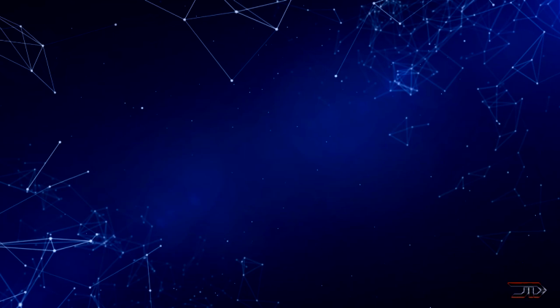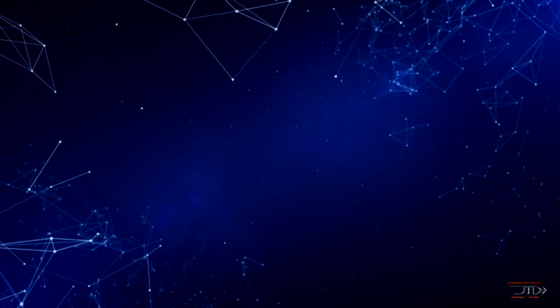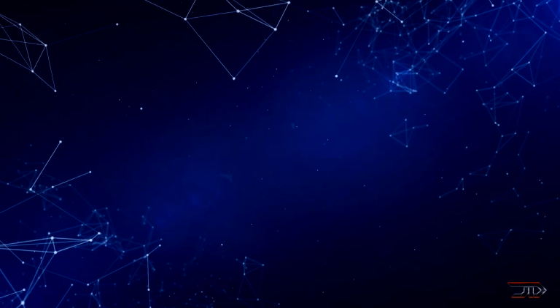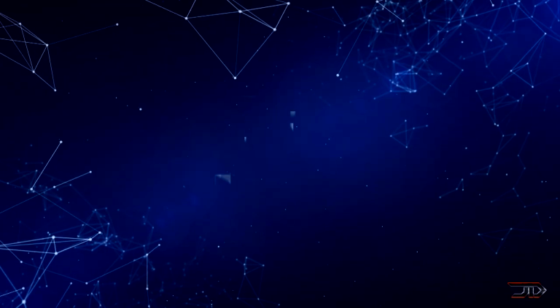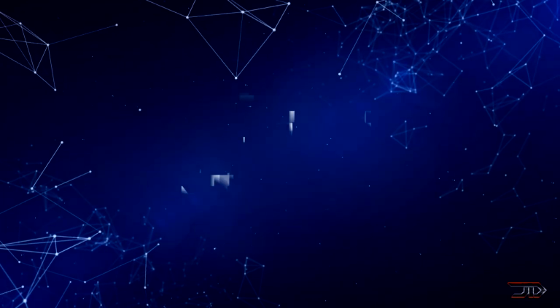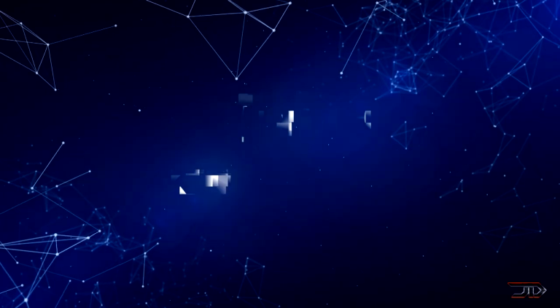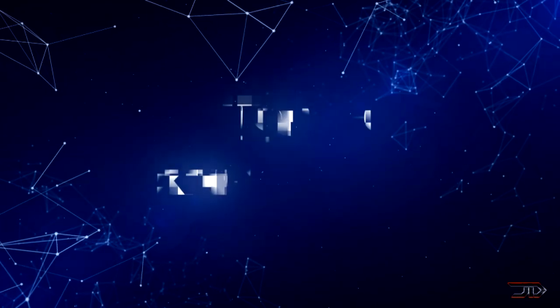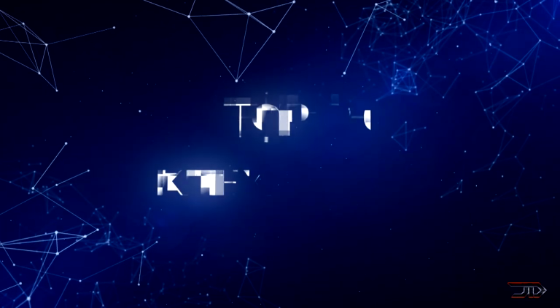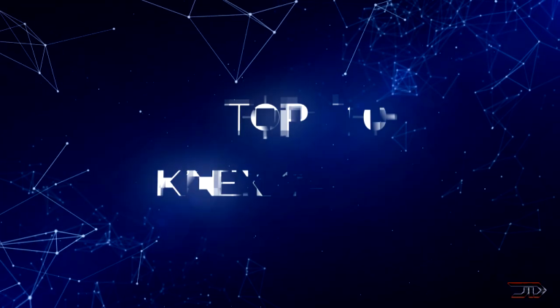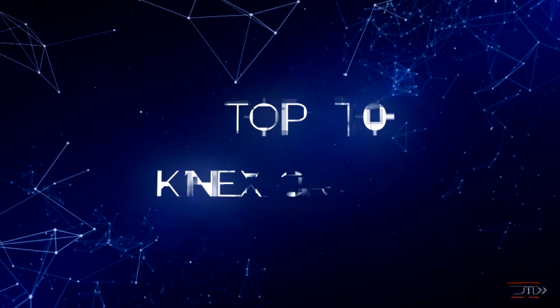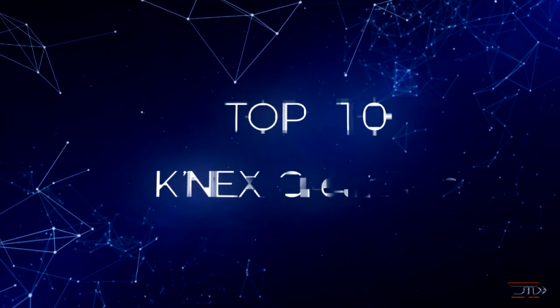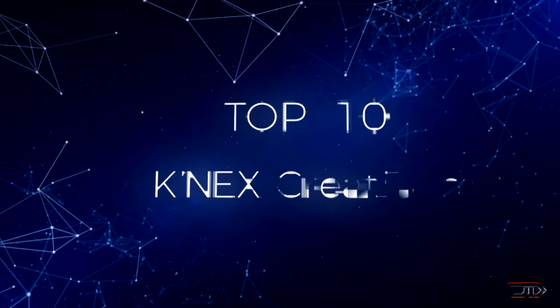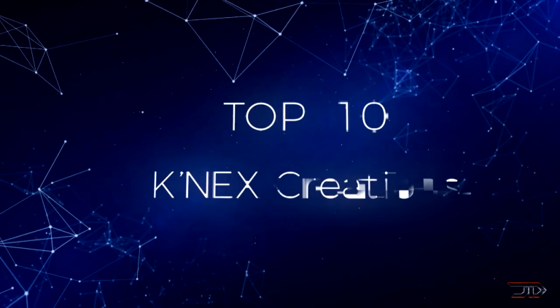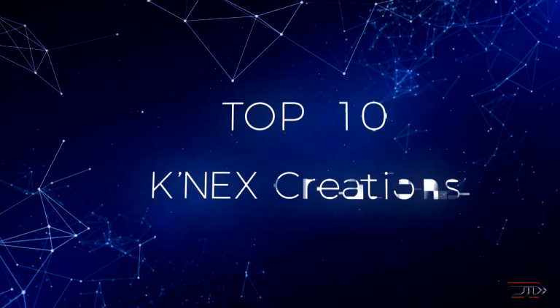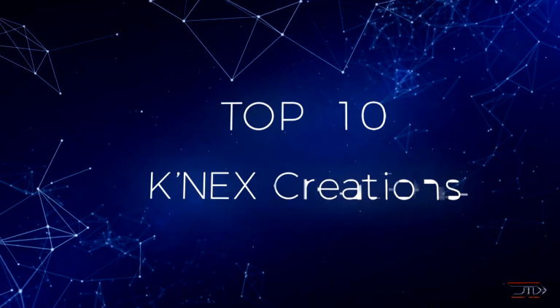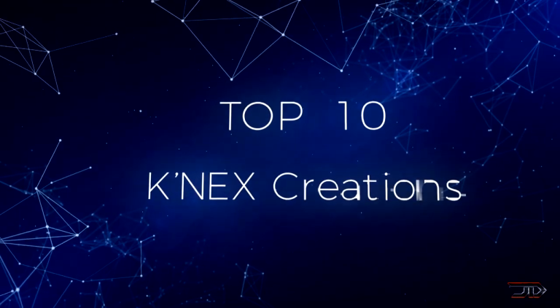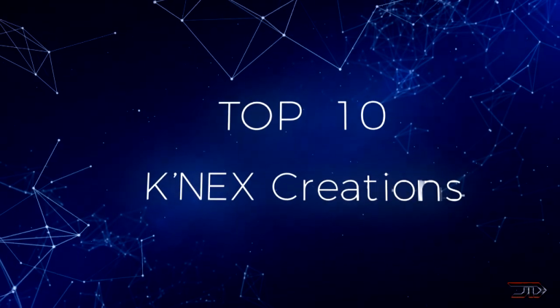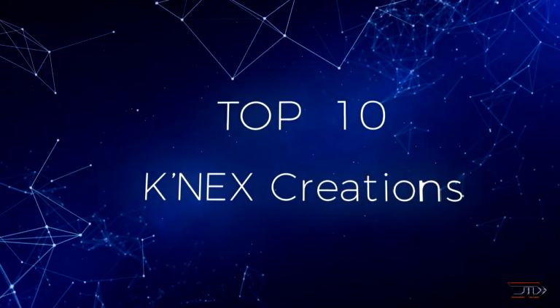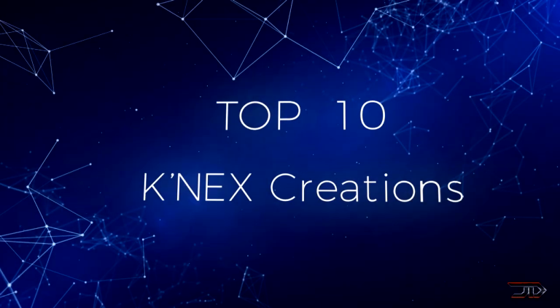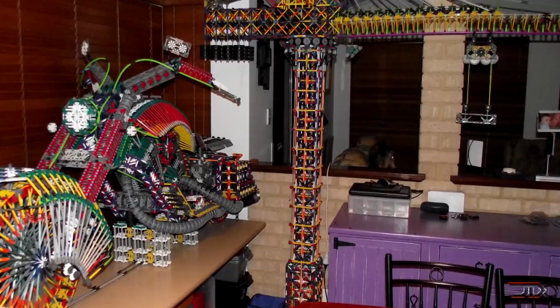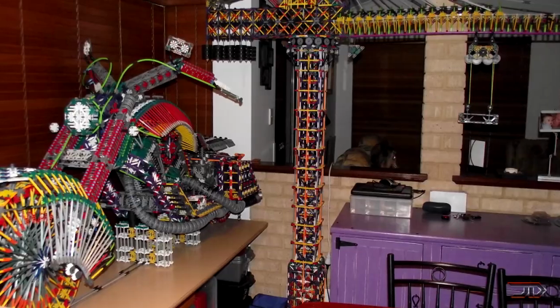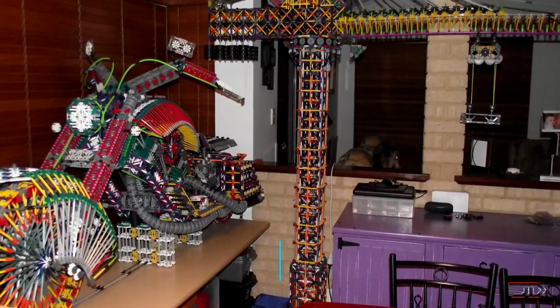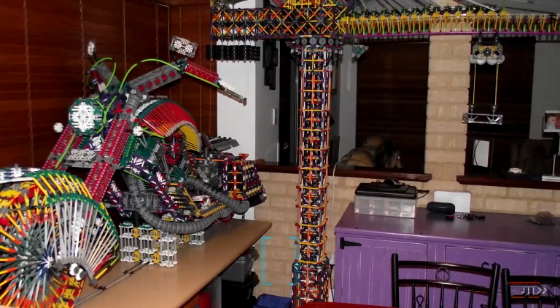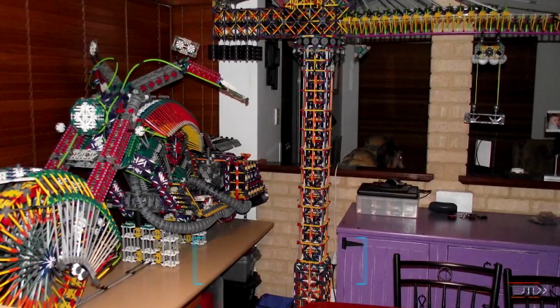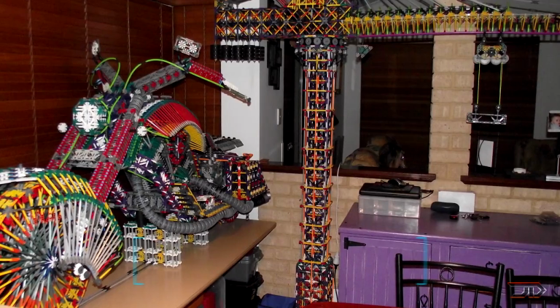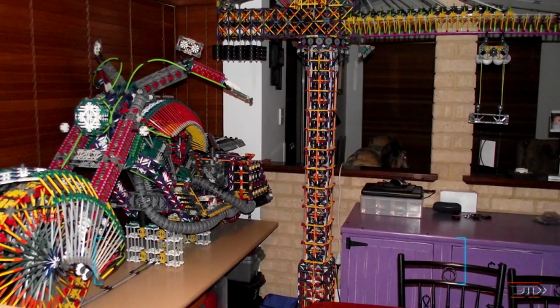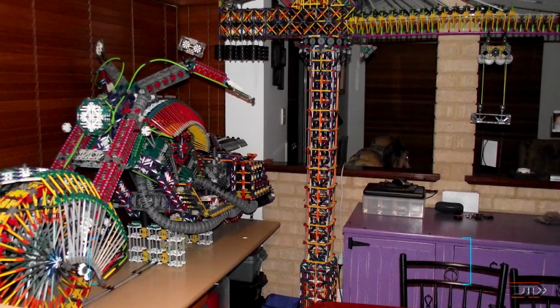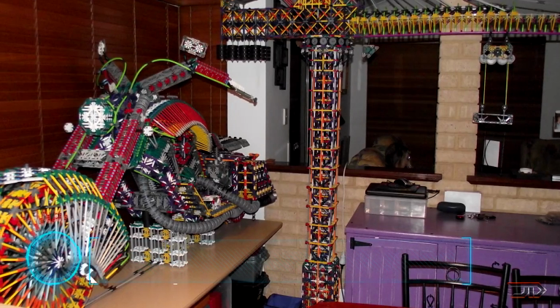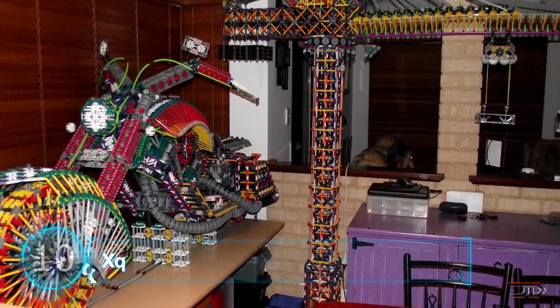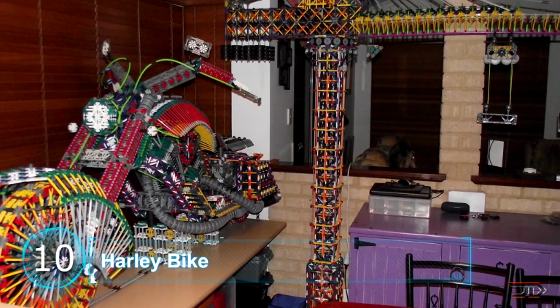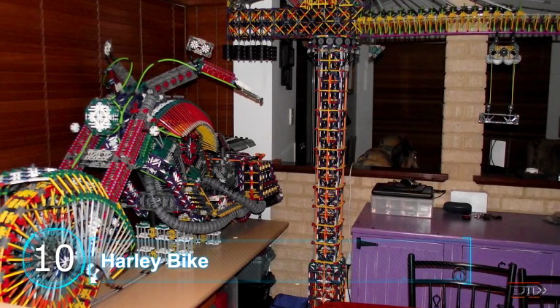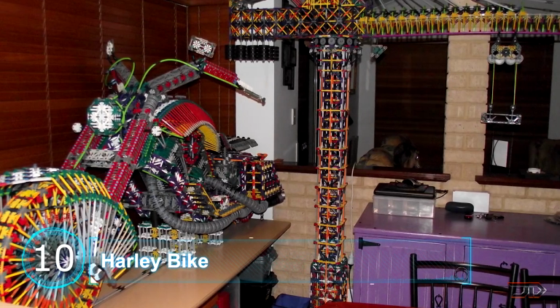We take a look at some of the most incredible and epic K'nex creations out there. At number 10, a life-size Harley K'nex creation.